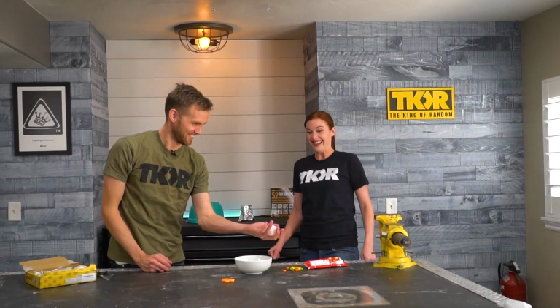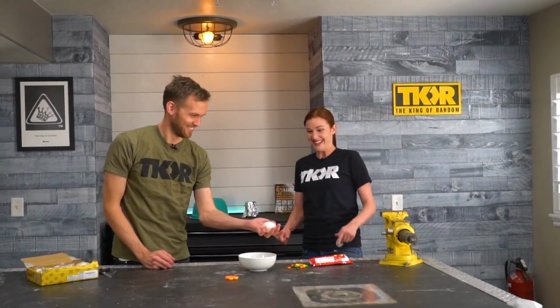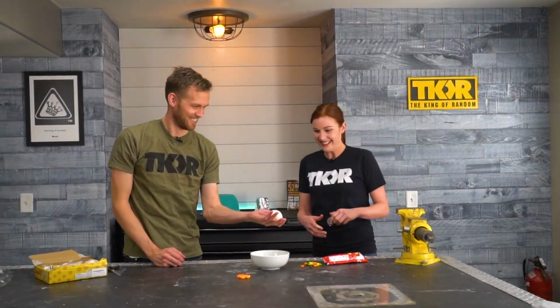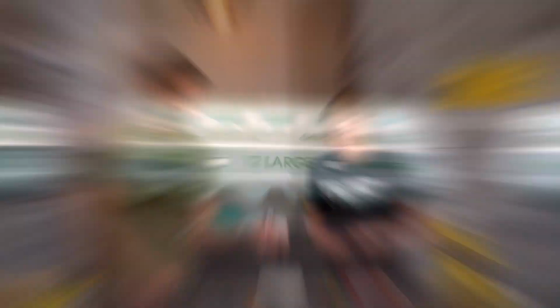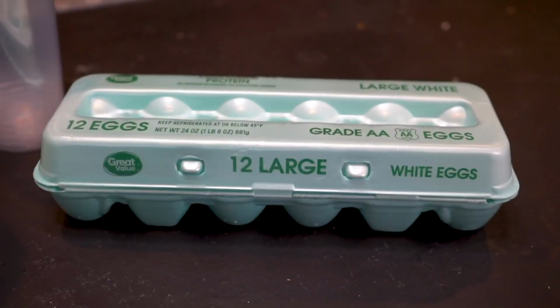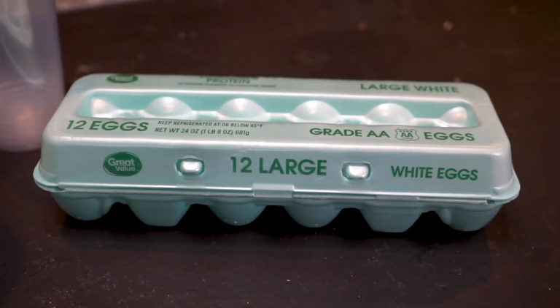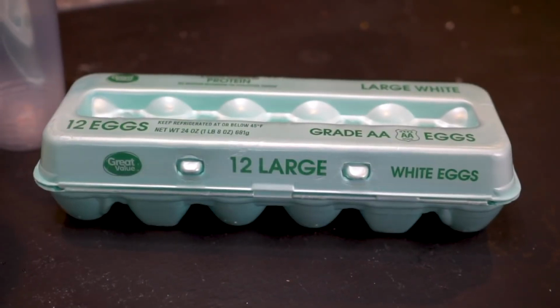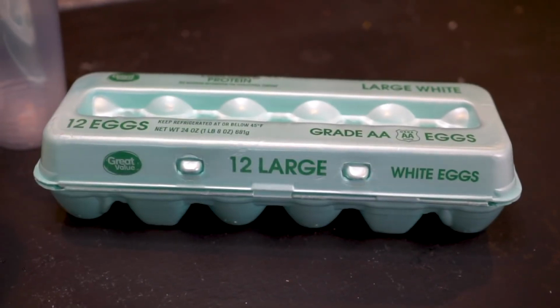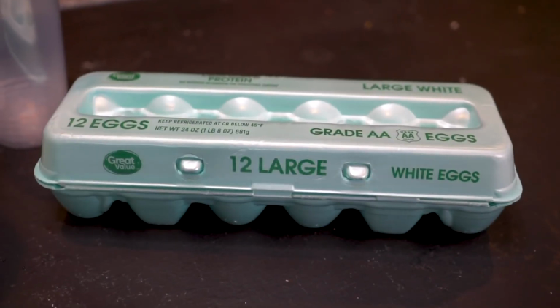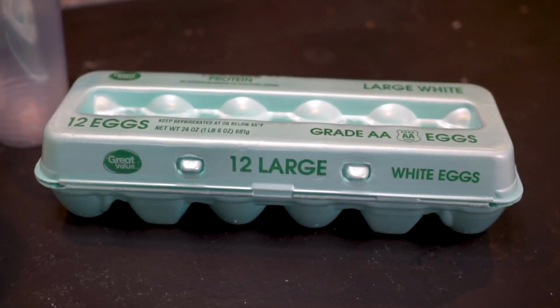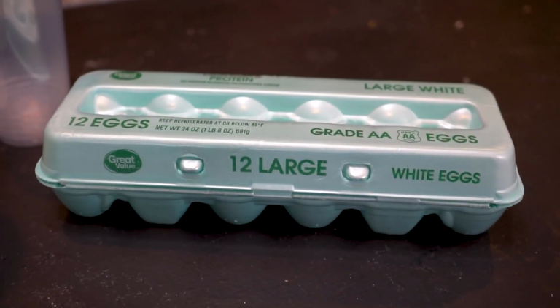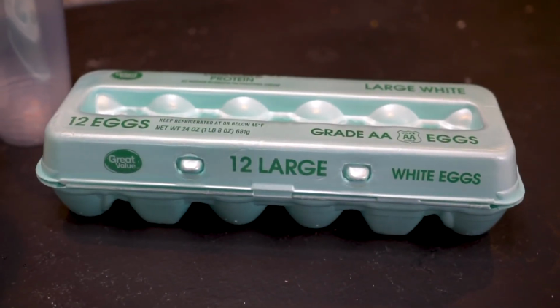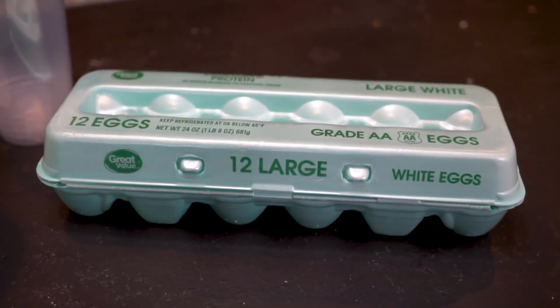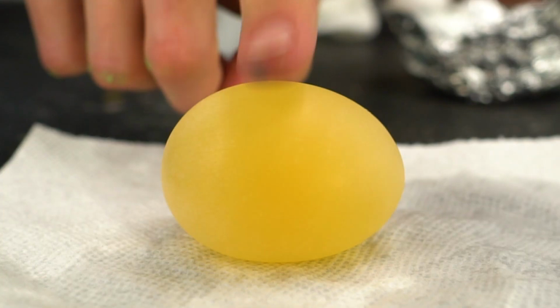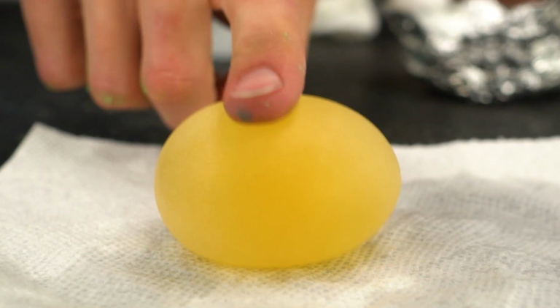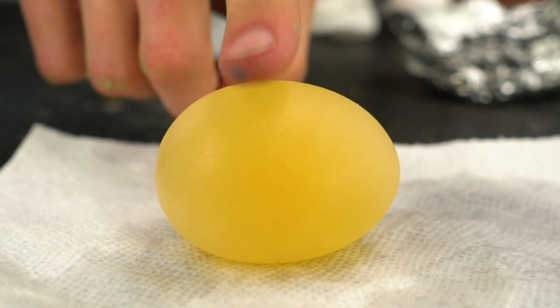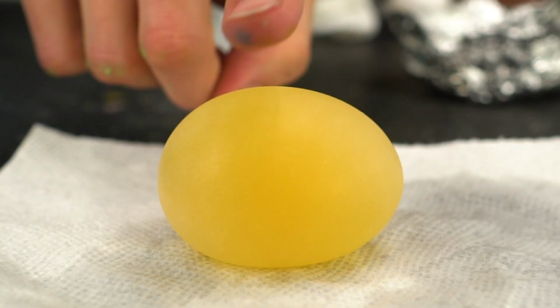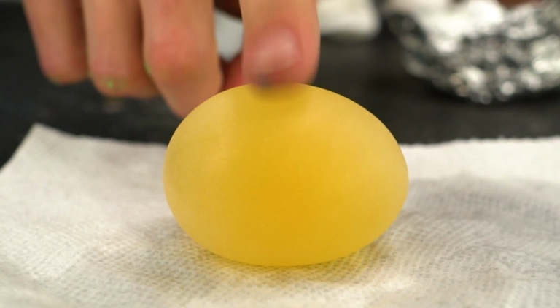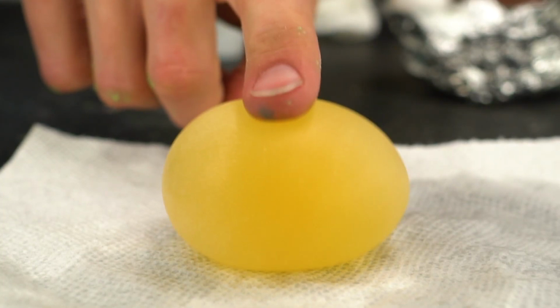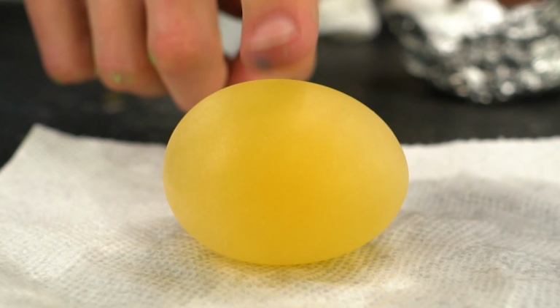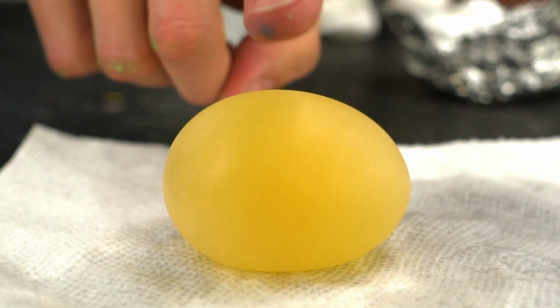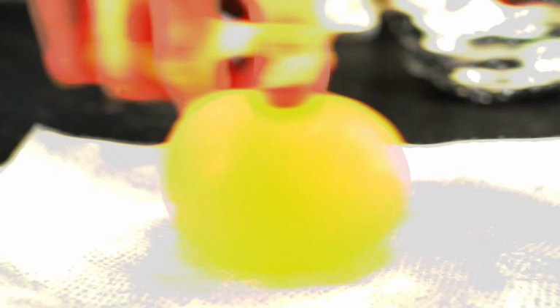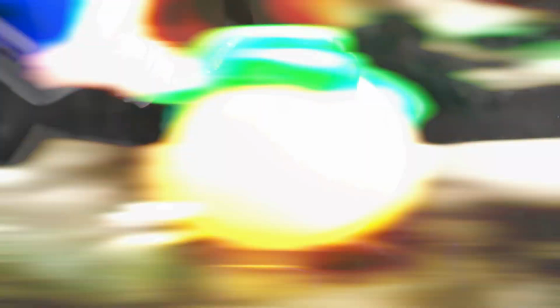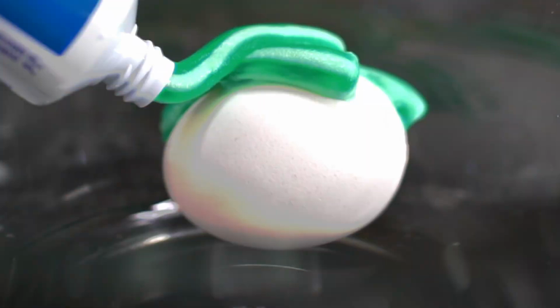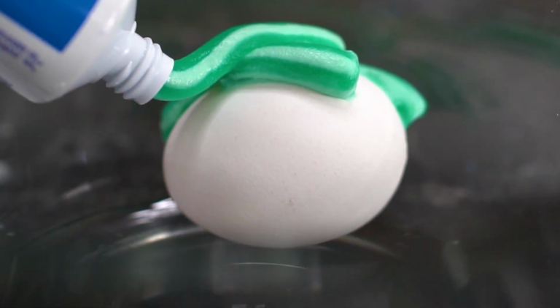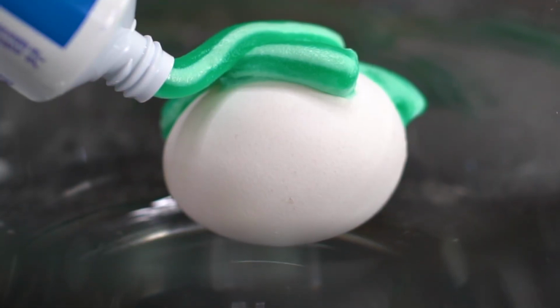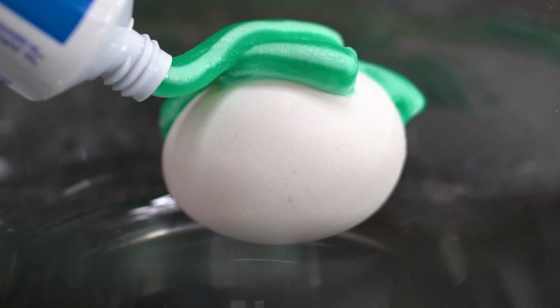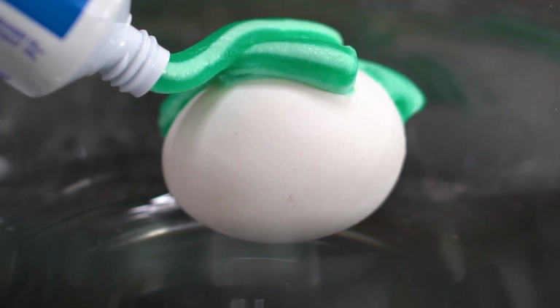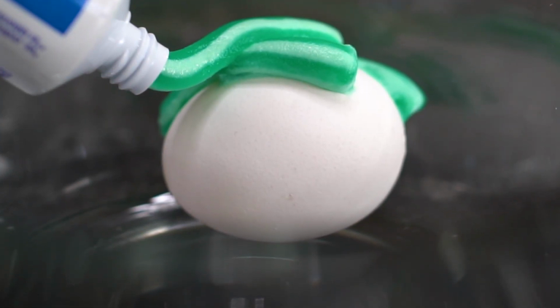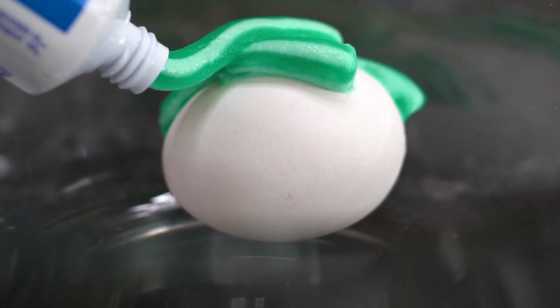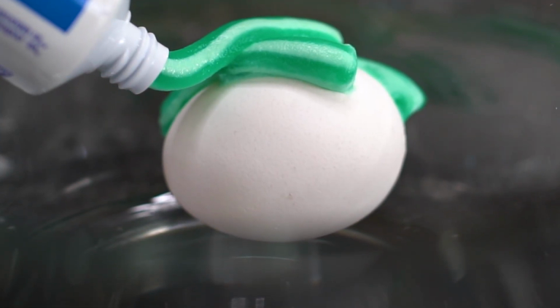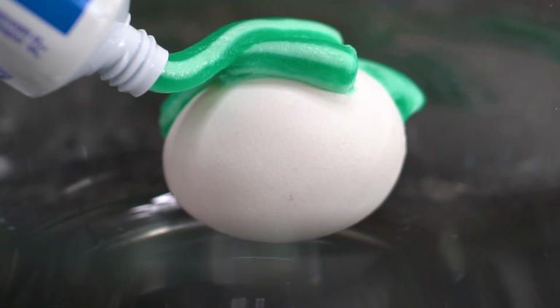In today's video, we're going to test if it is possible to turn eggshells rubbery by coating them in toothpaste for 24 hours.